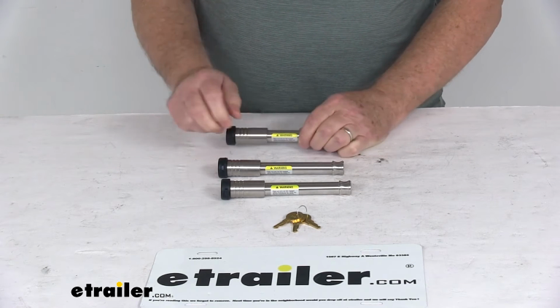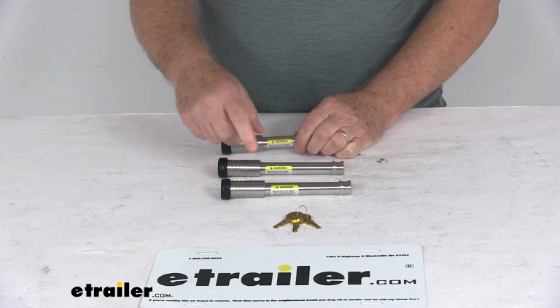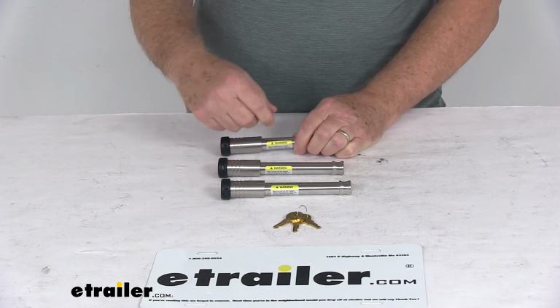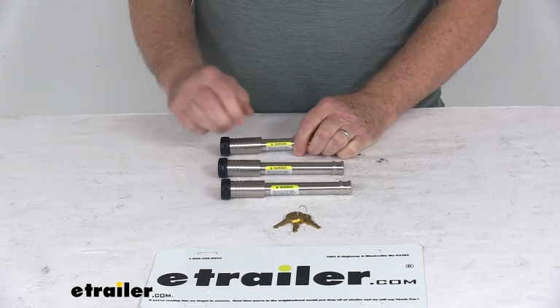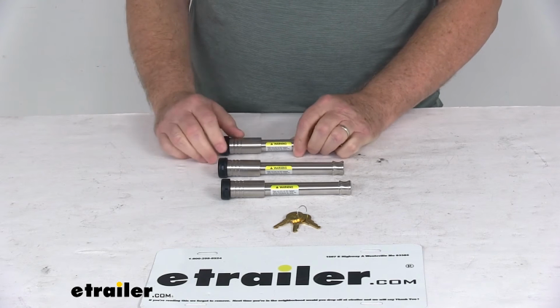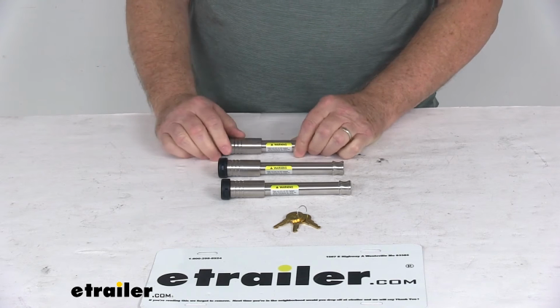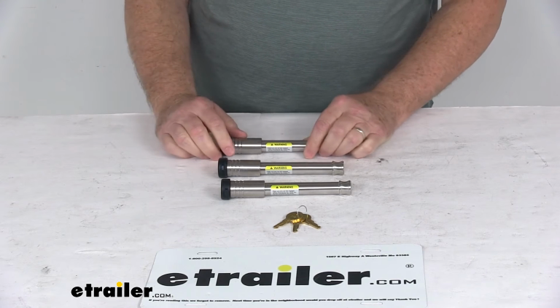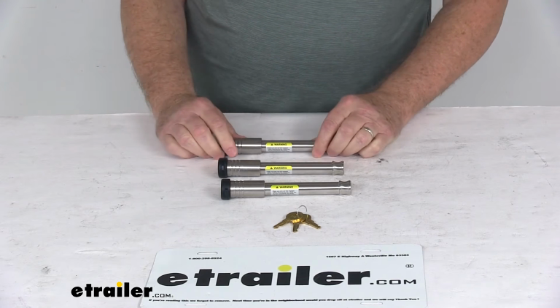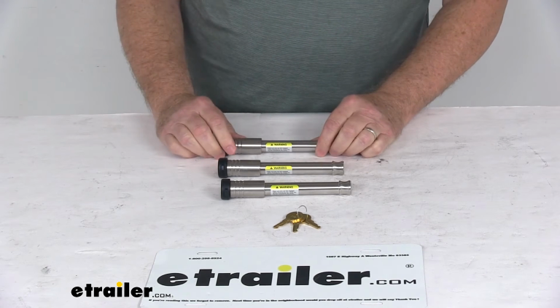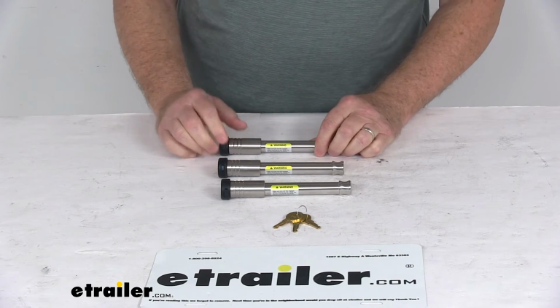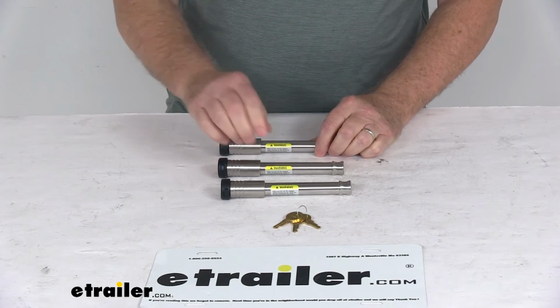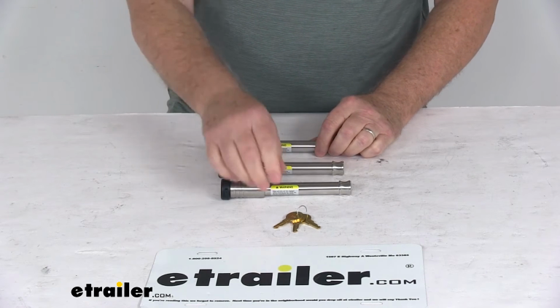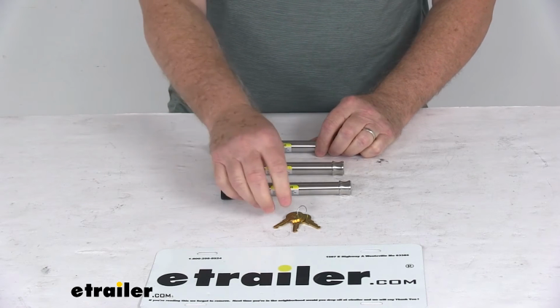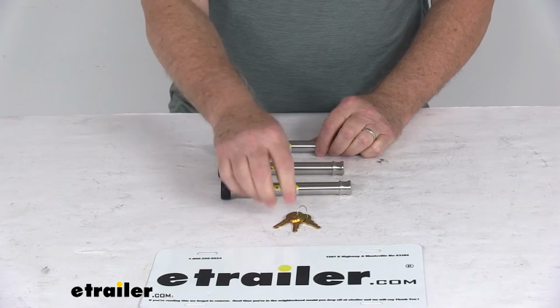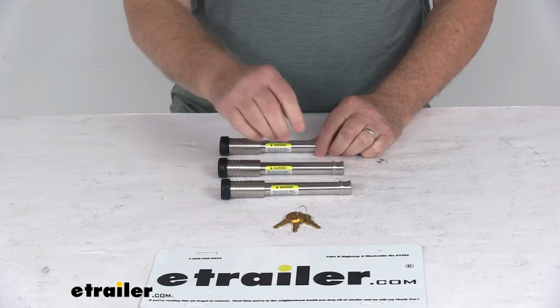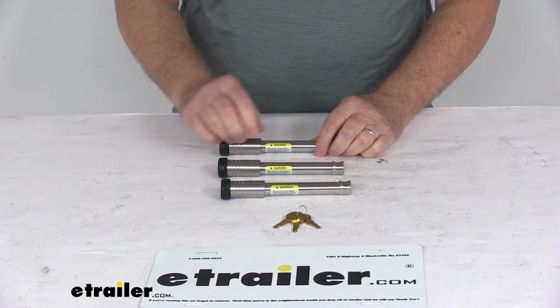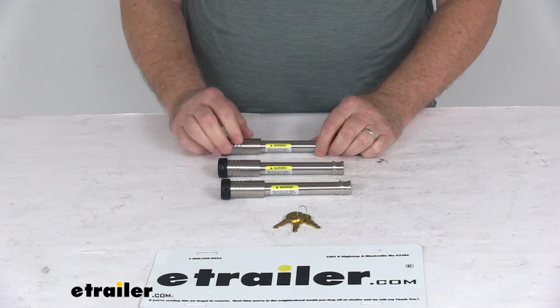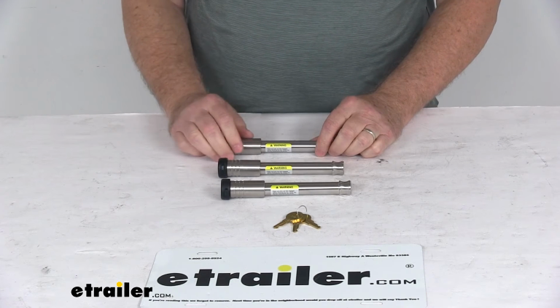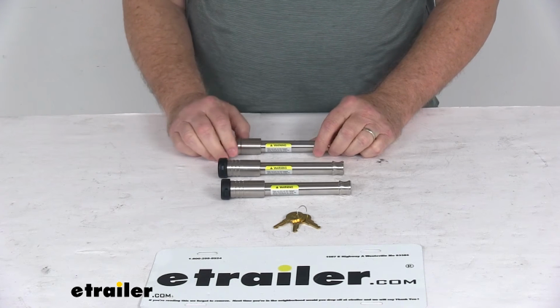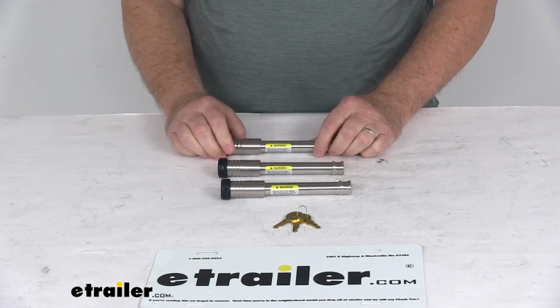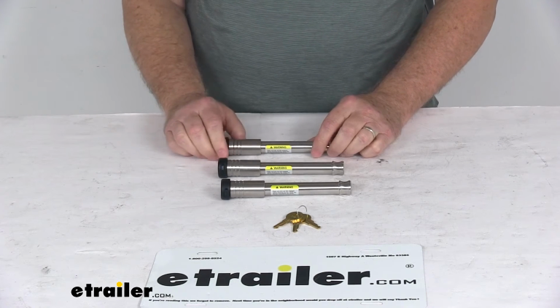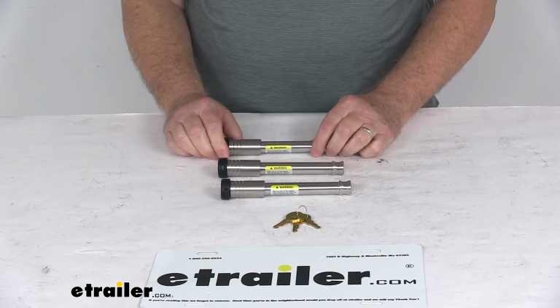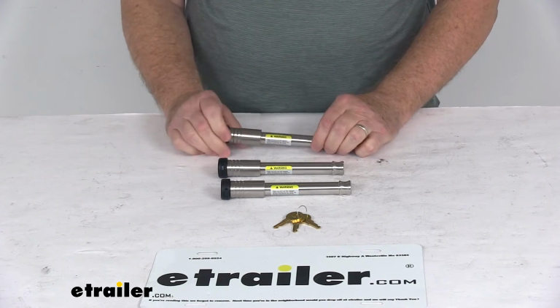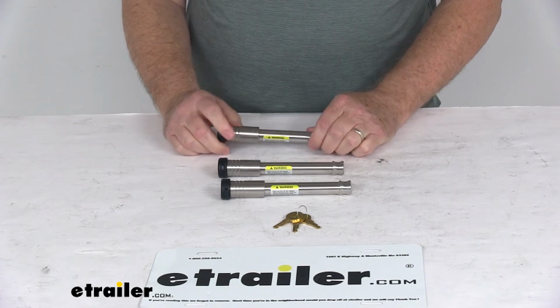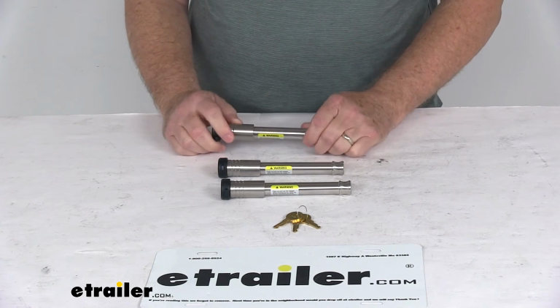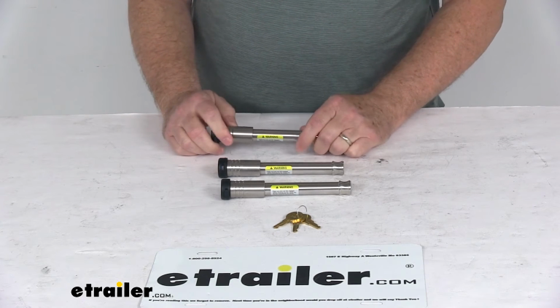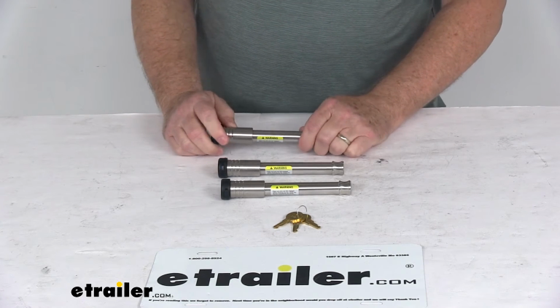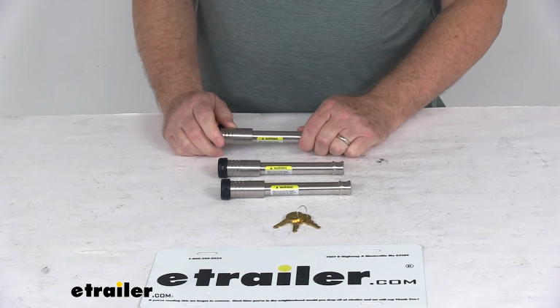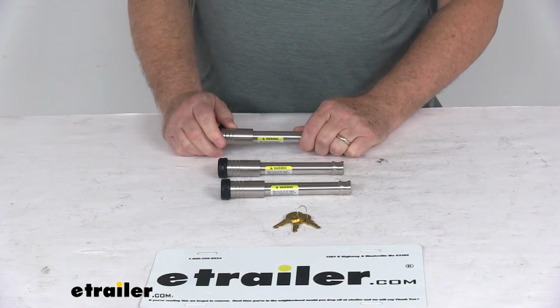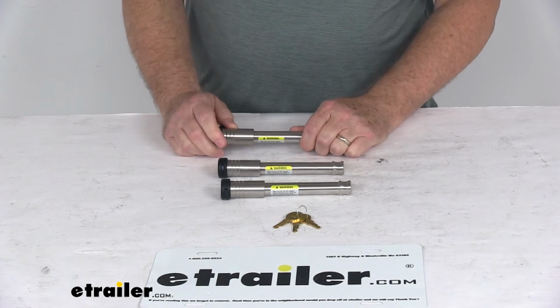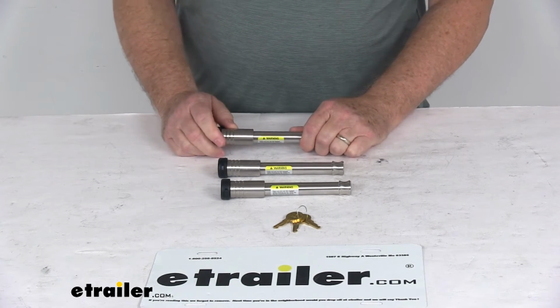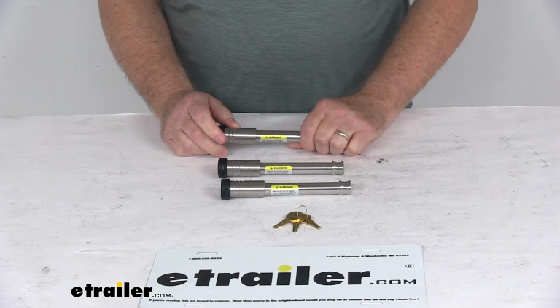All three of these lock cores are key-alike, and it does come with three keys. These parts are made in the USA.